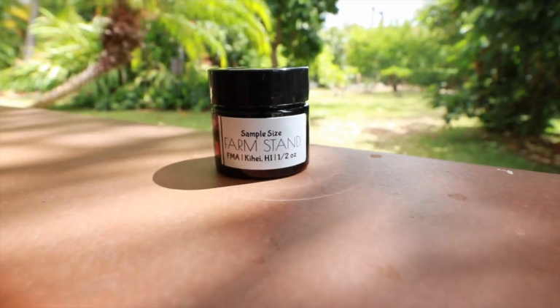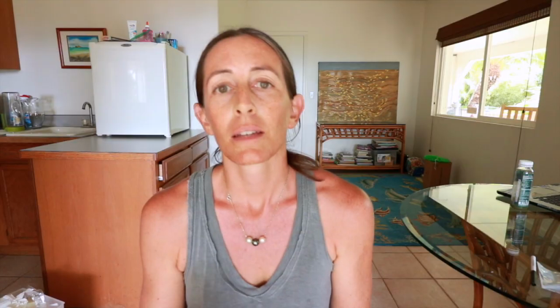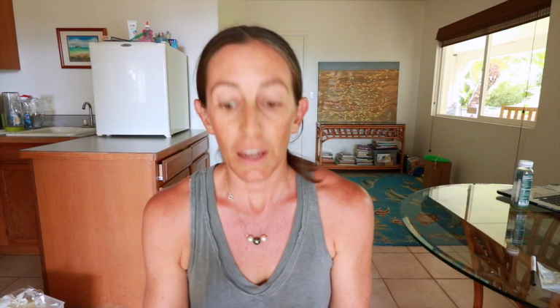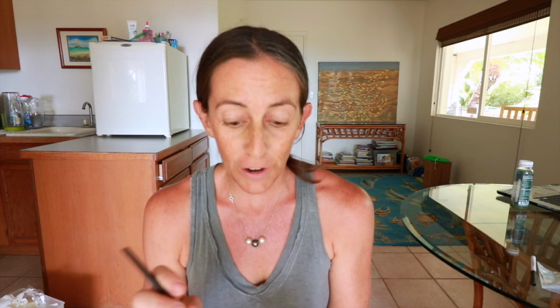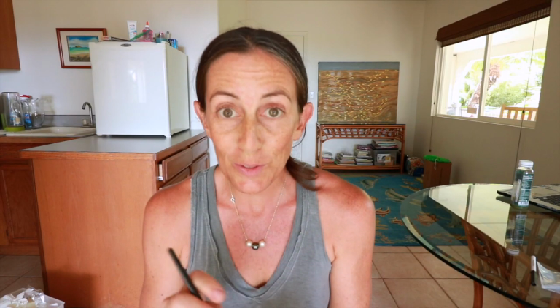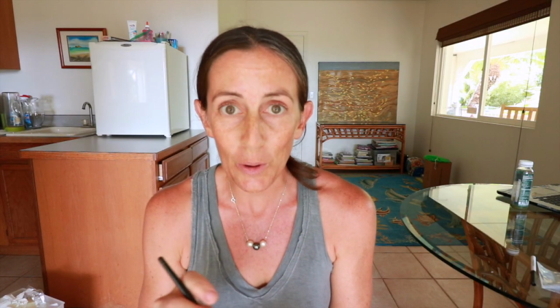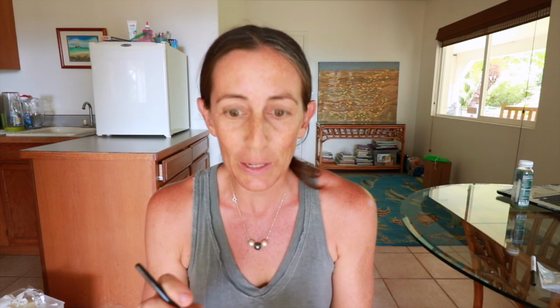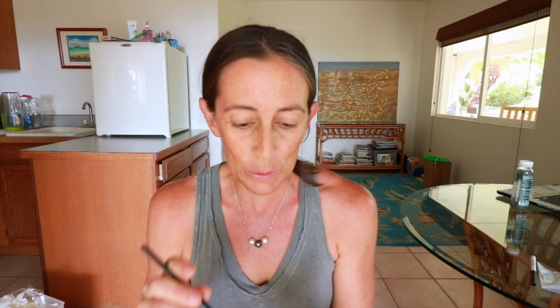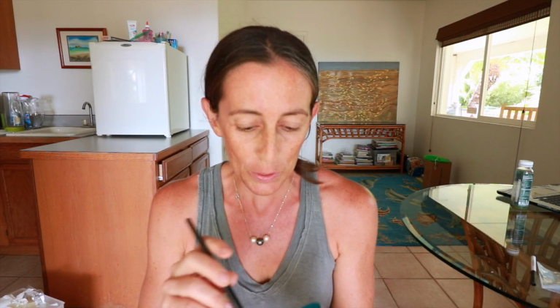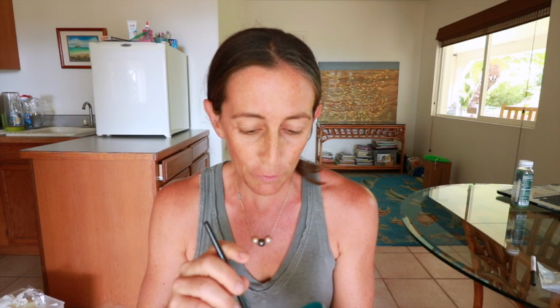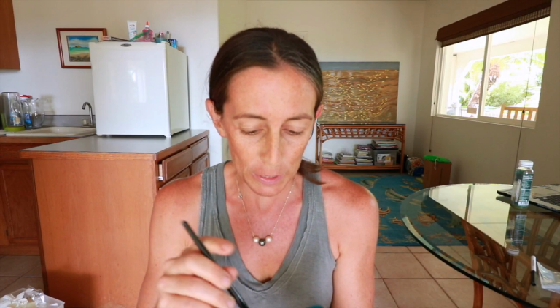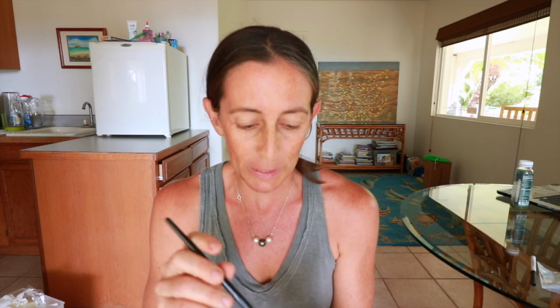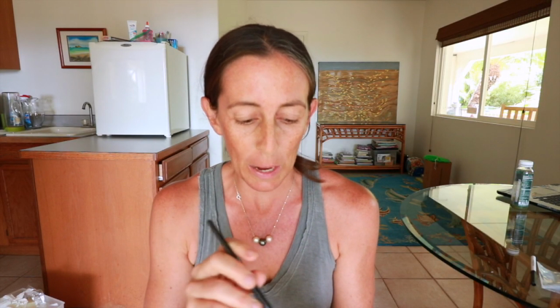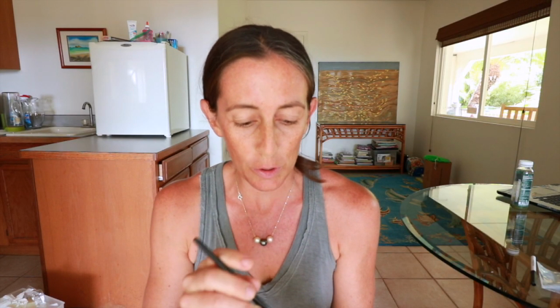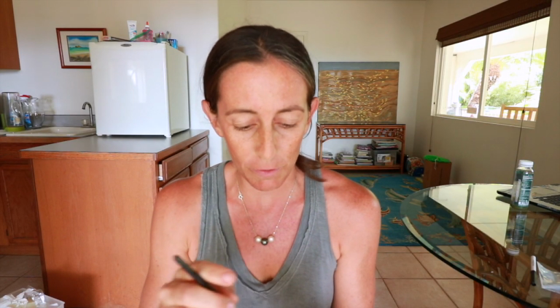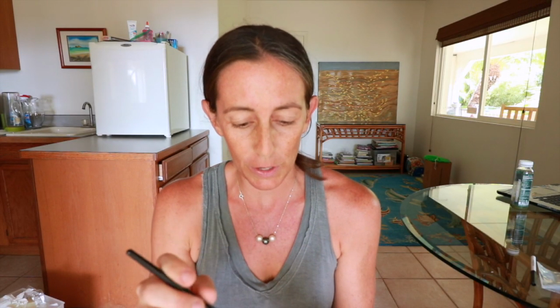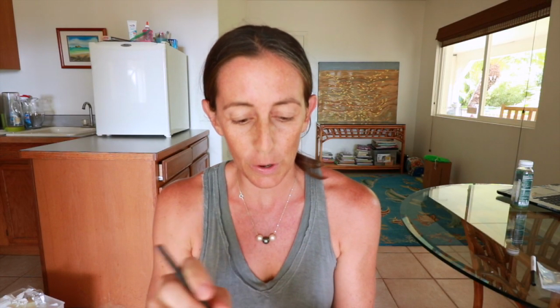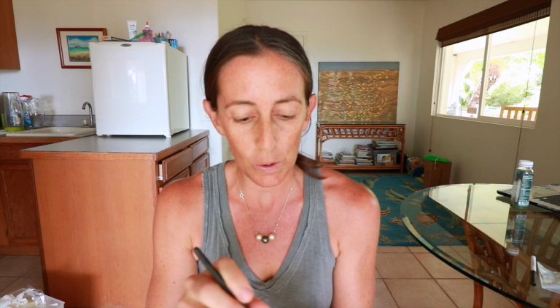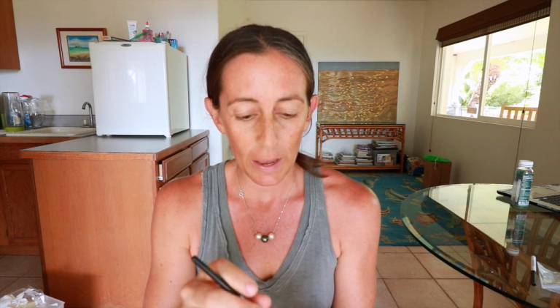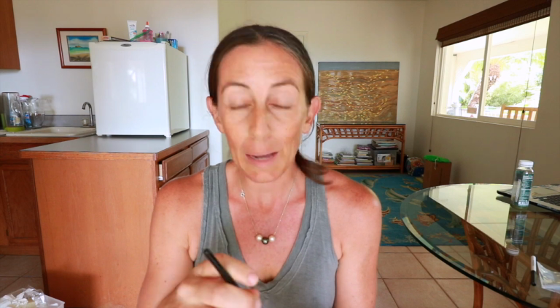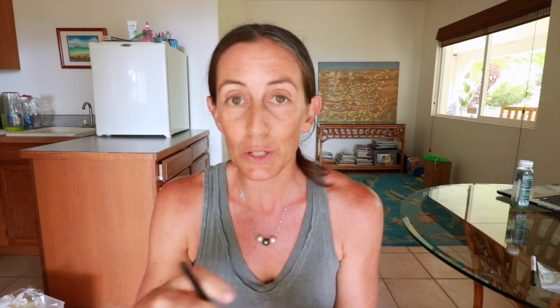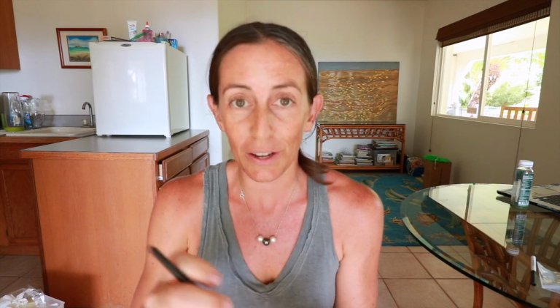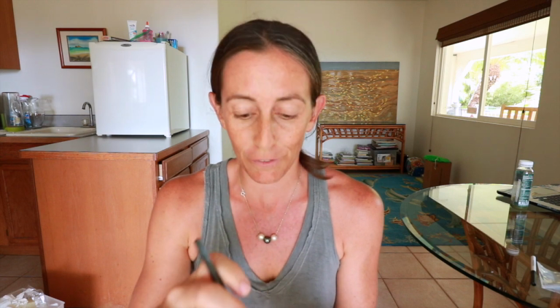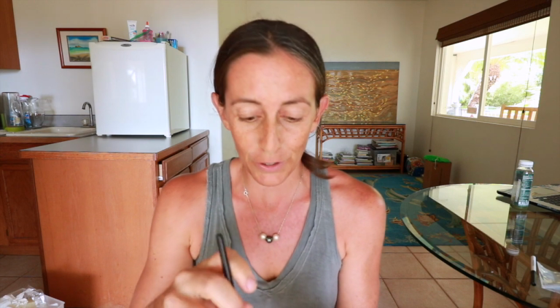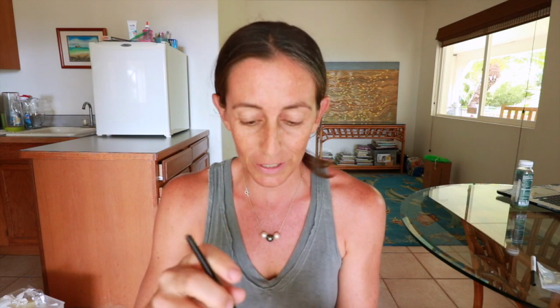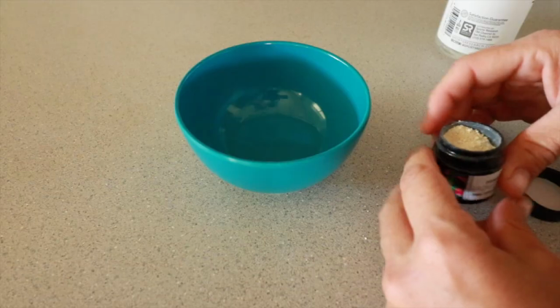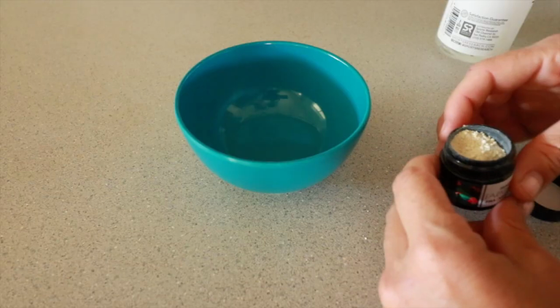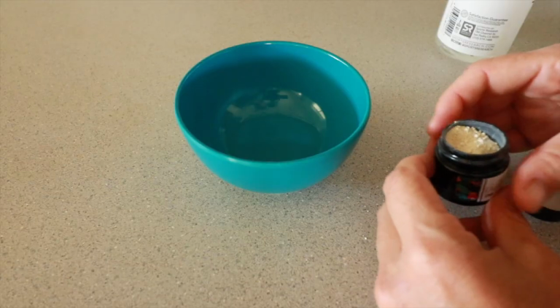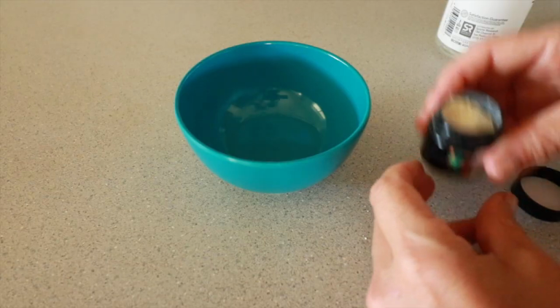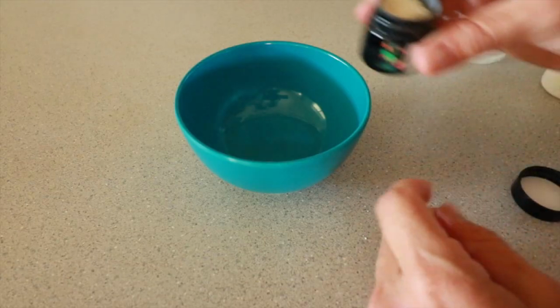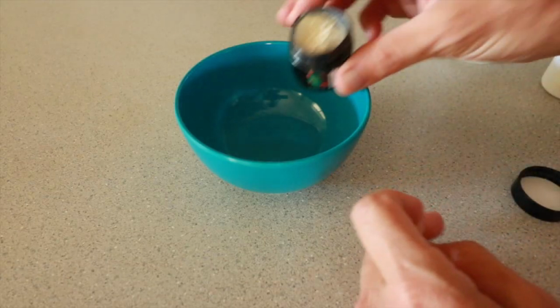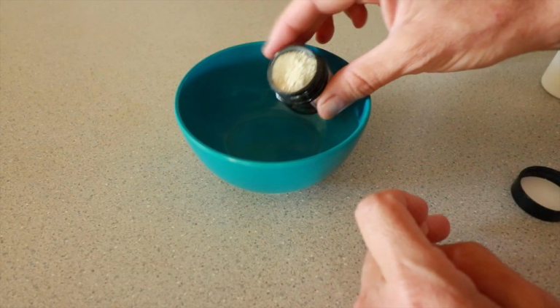Hey friends, welcome back to another face mask alchemy video. Happy July 1st. It's now here we are with Farmstand.